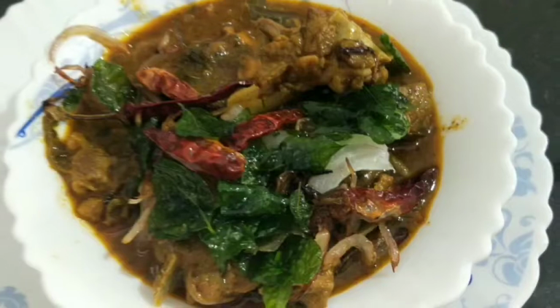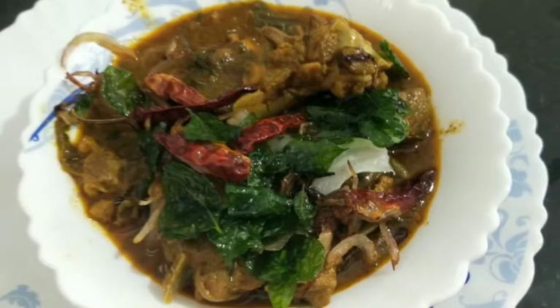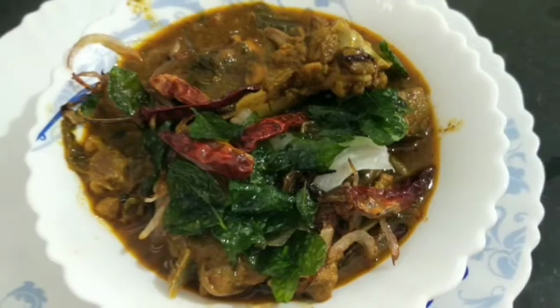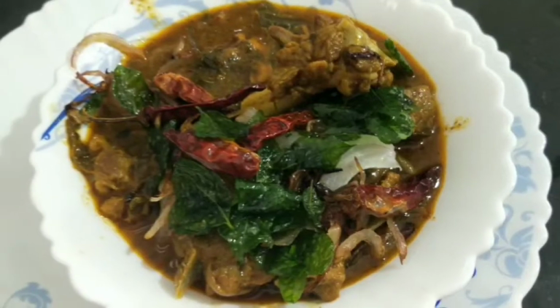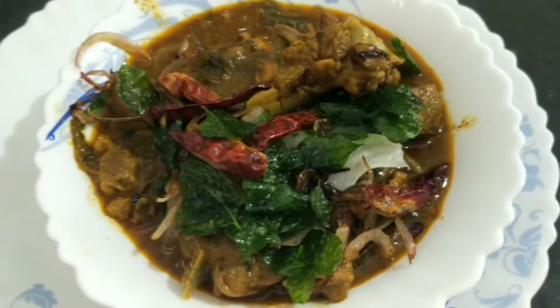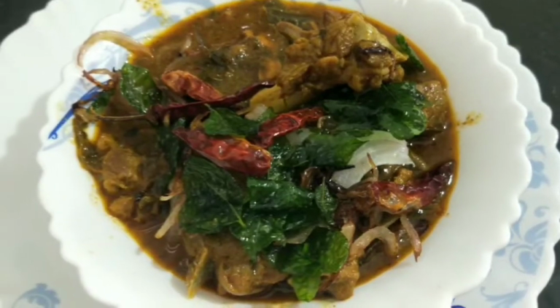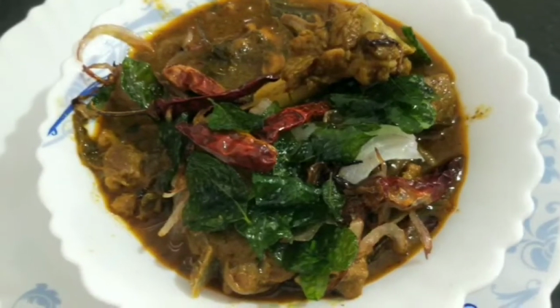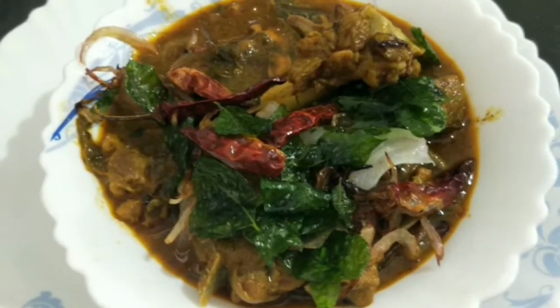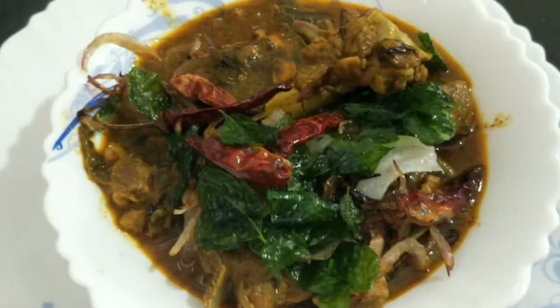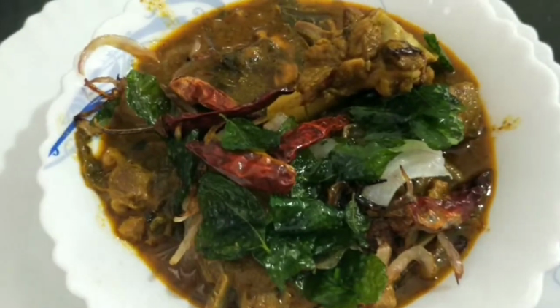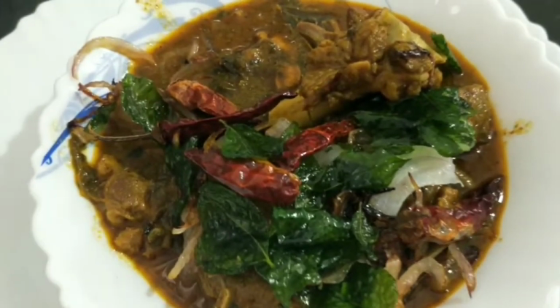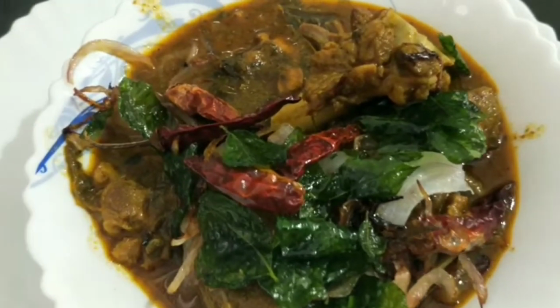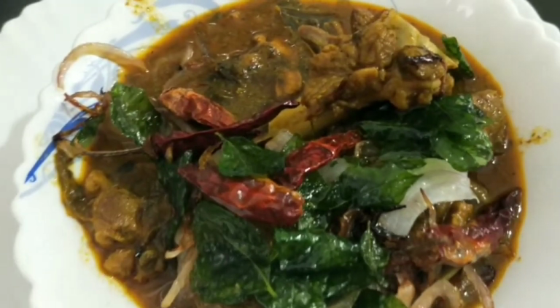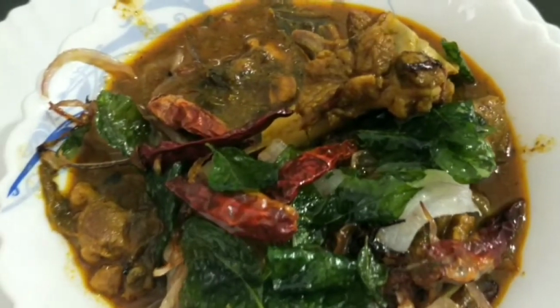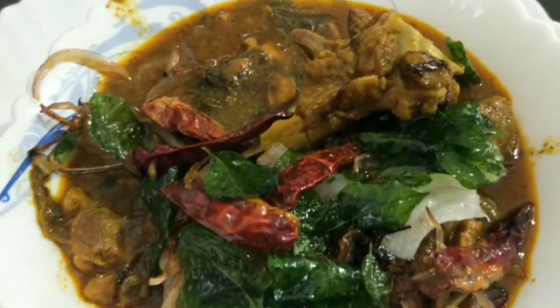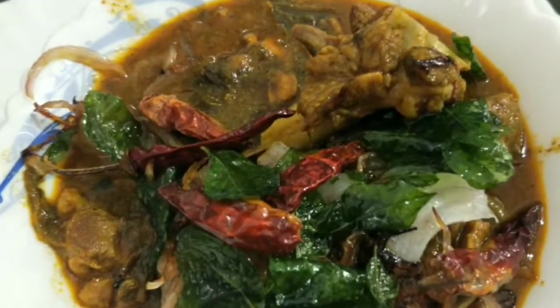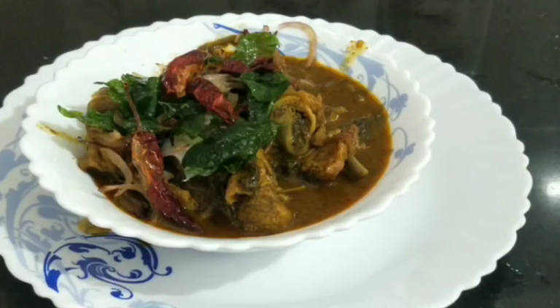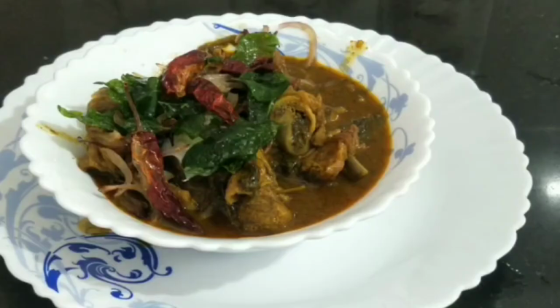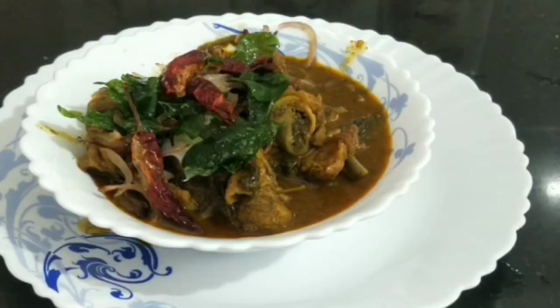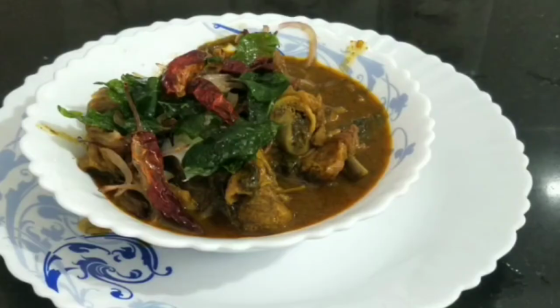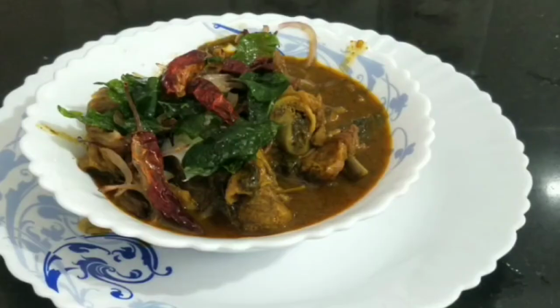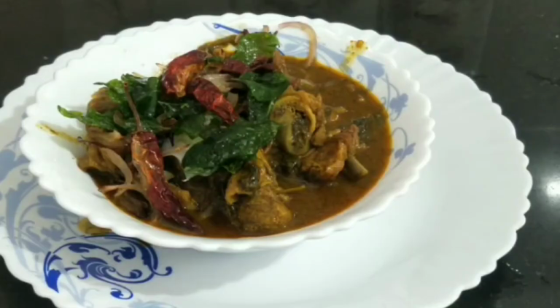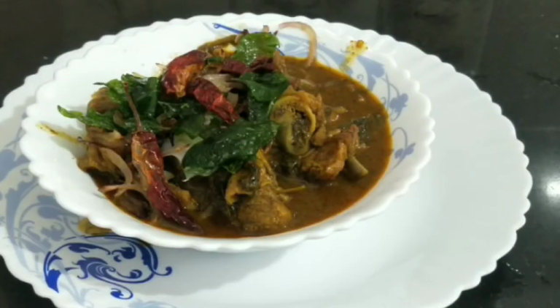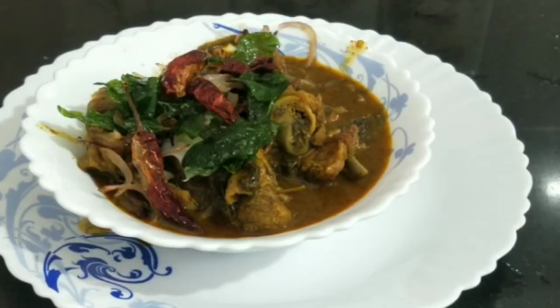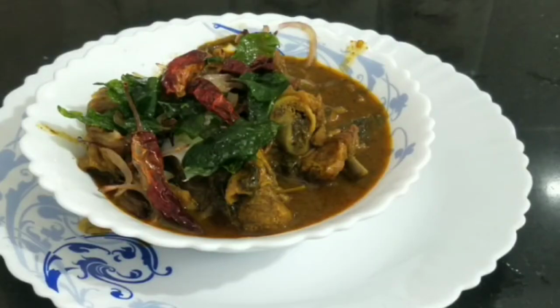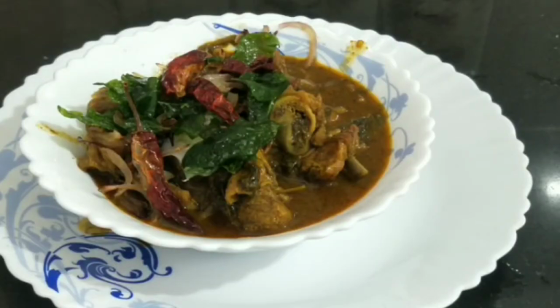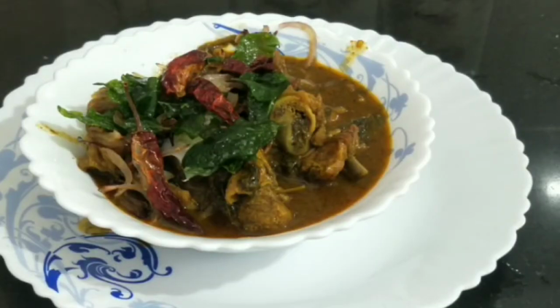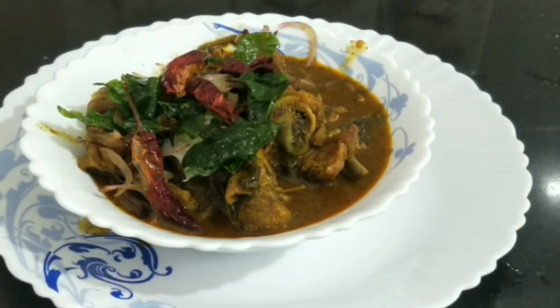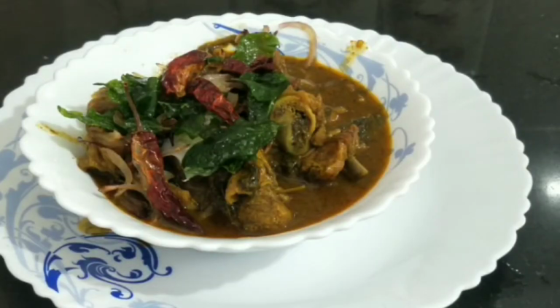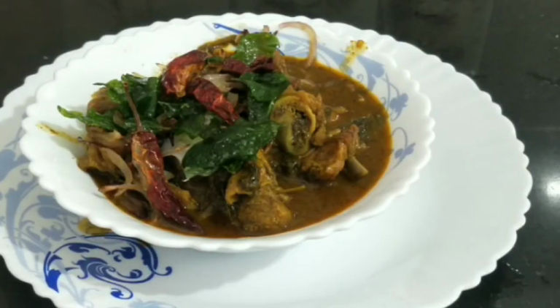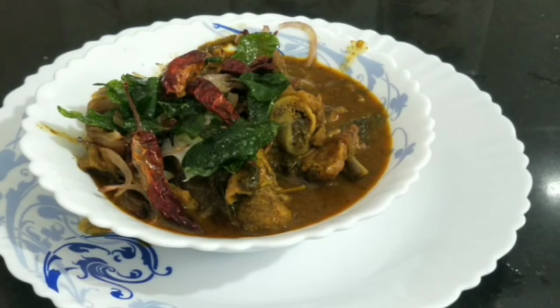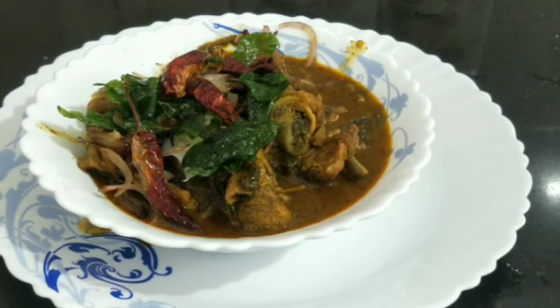Hello everyone, welcome to Morning Corner. Now we are going to do the special gongura mutton.